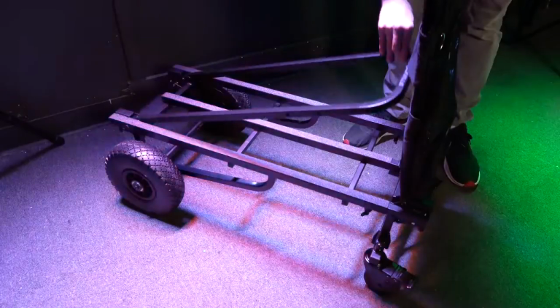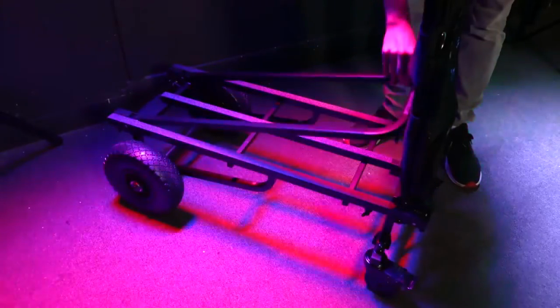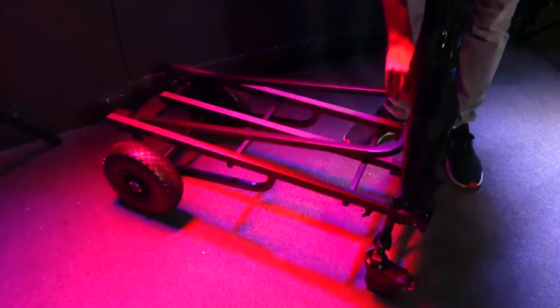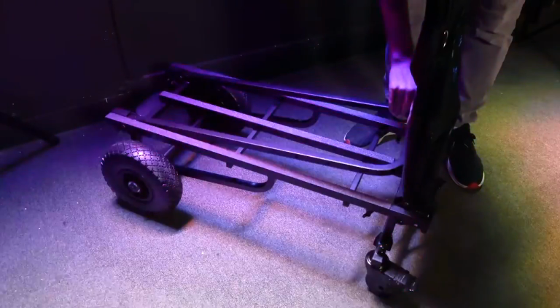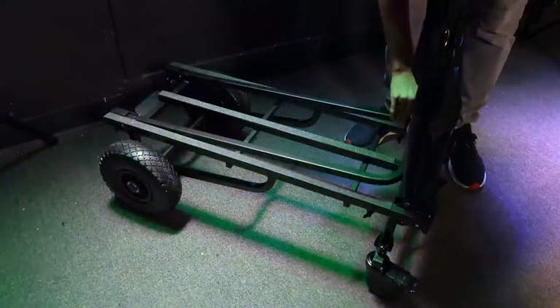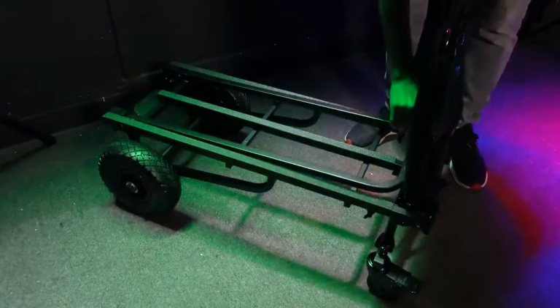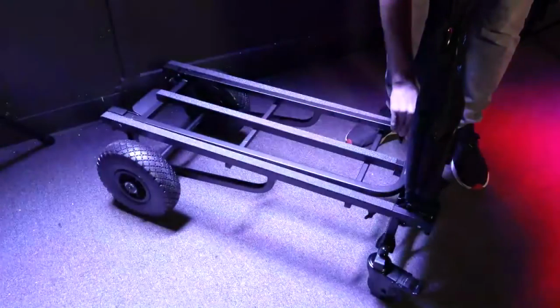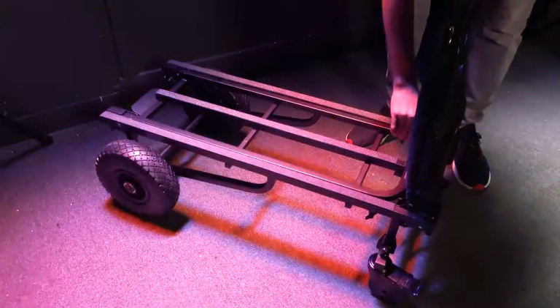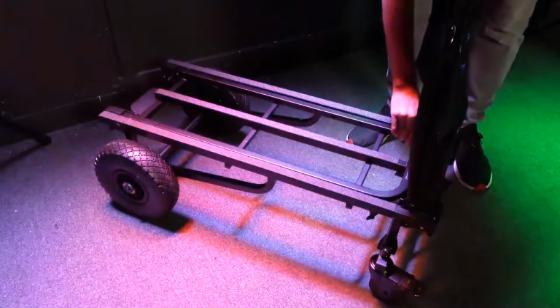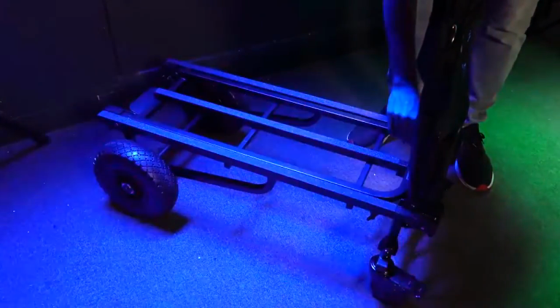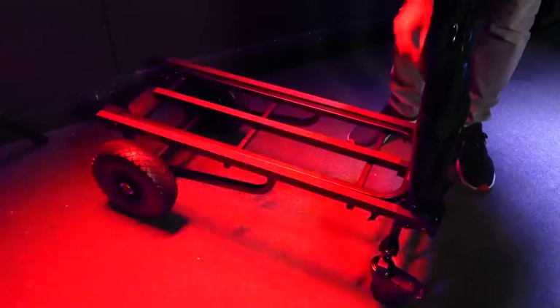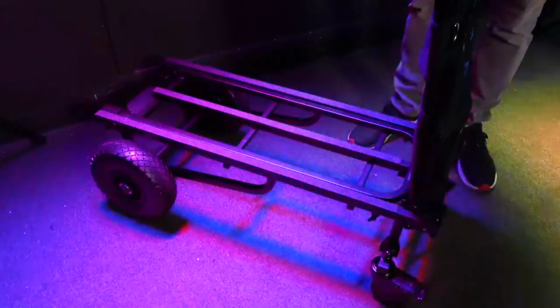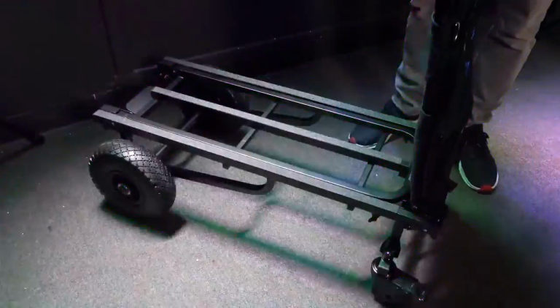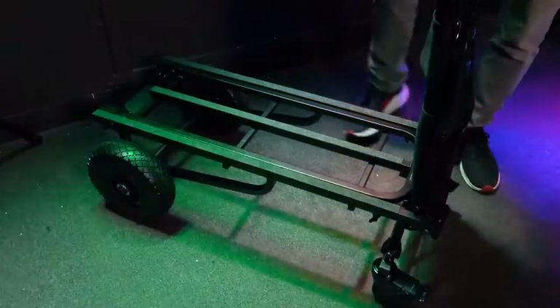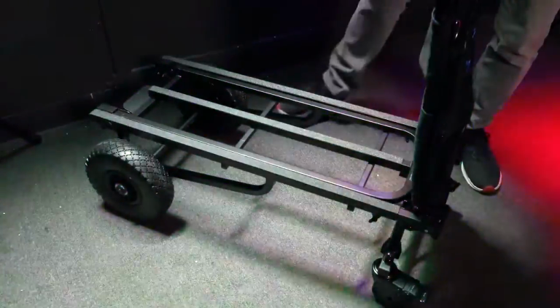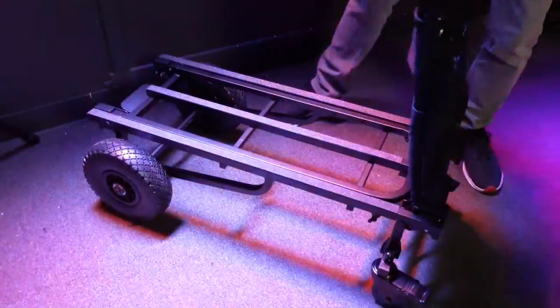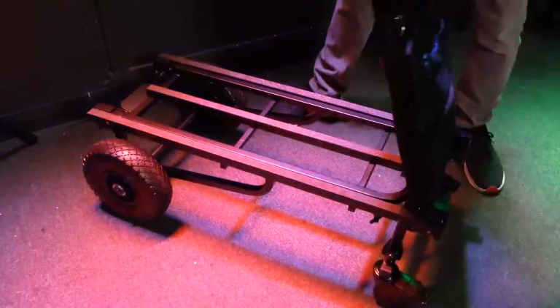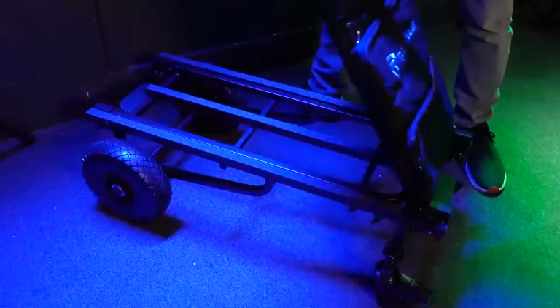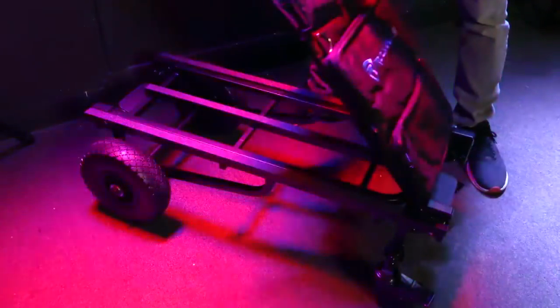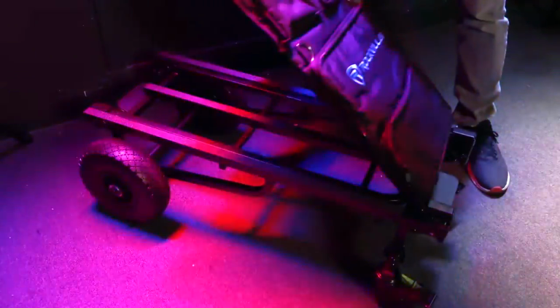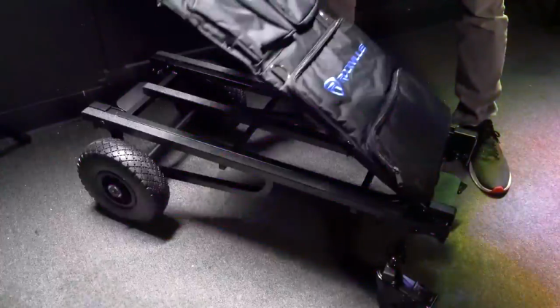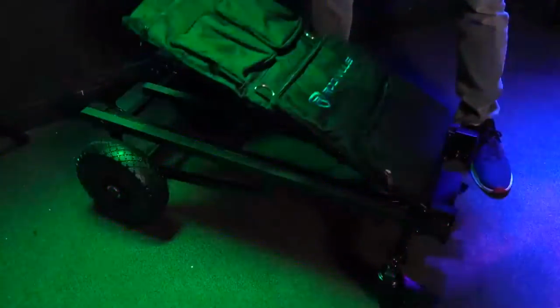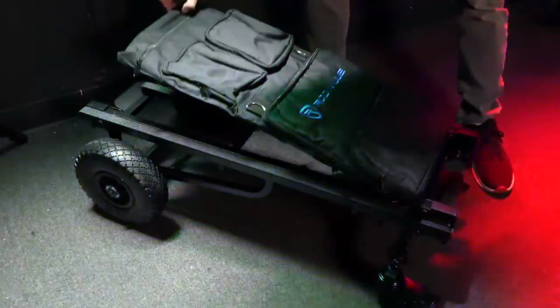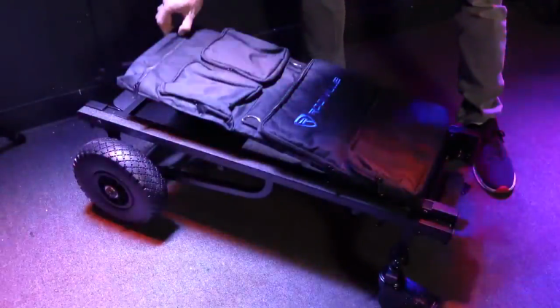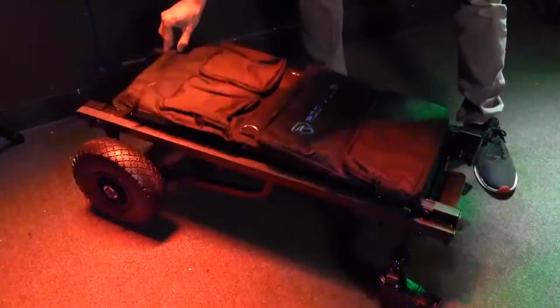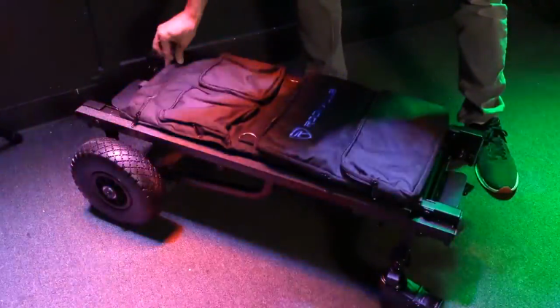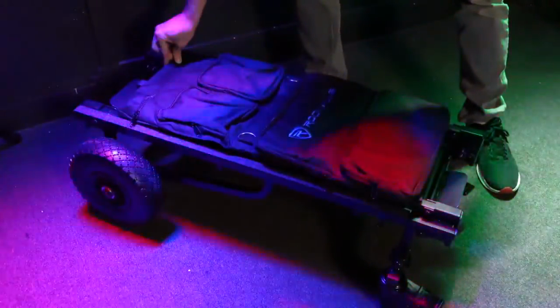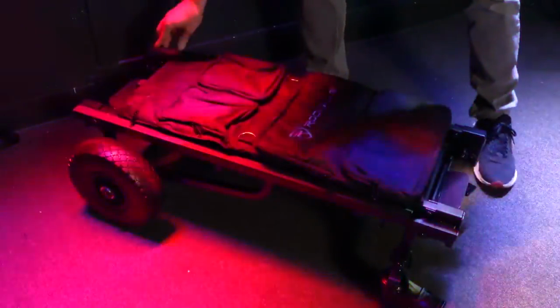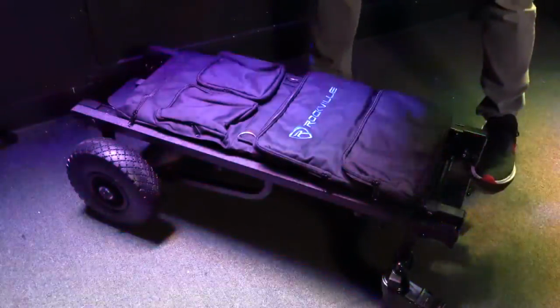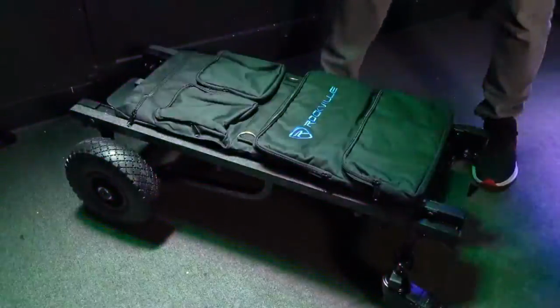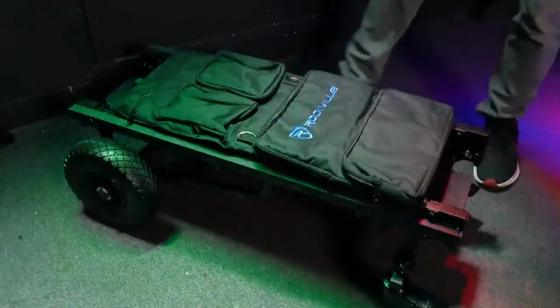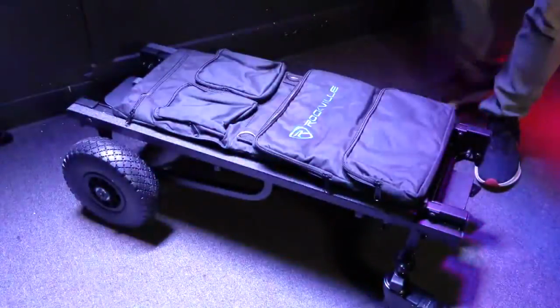And when it's time to store your kart, you'll fold it up just as normal, and you can see the accessory bag folds with the handles as well.